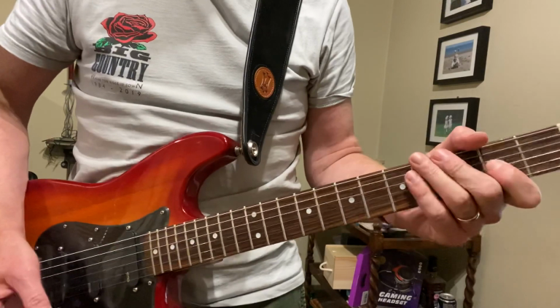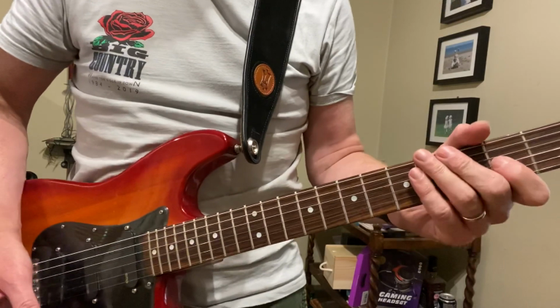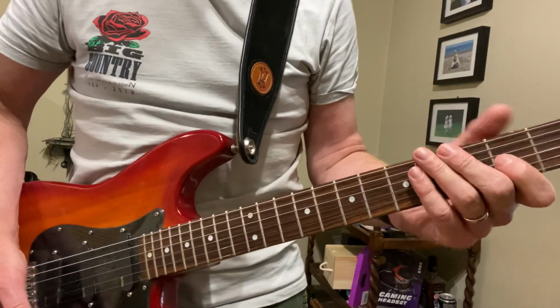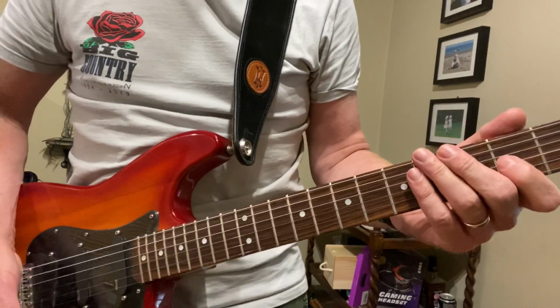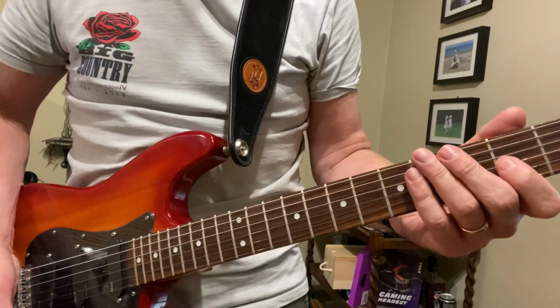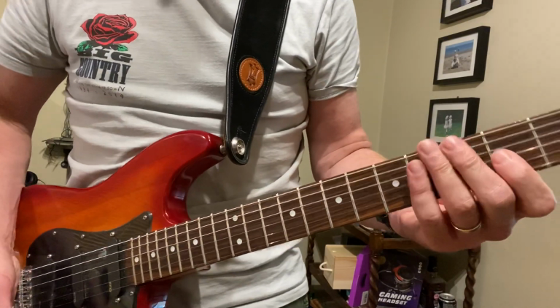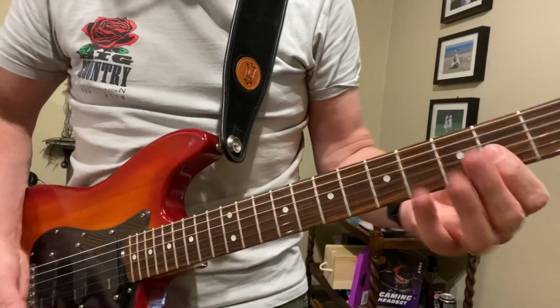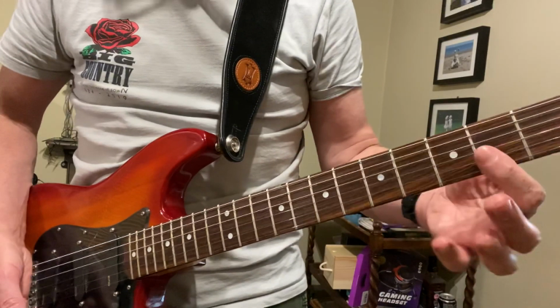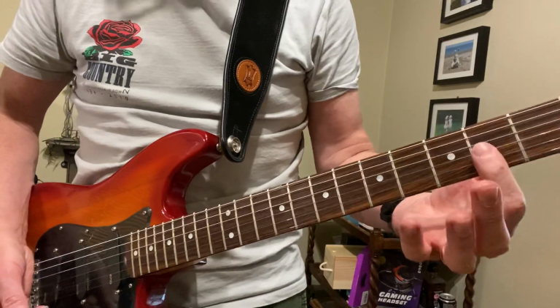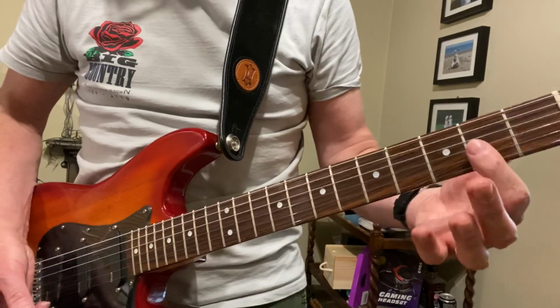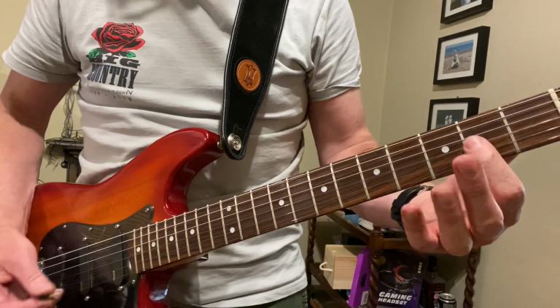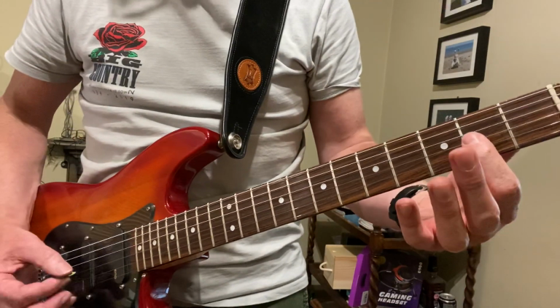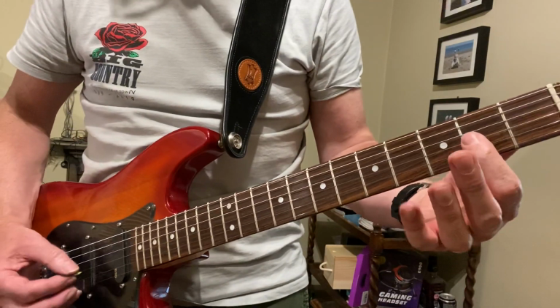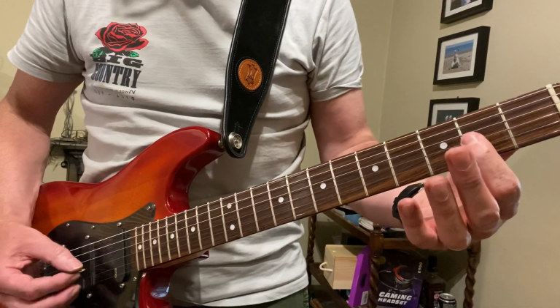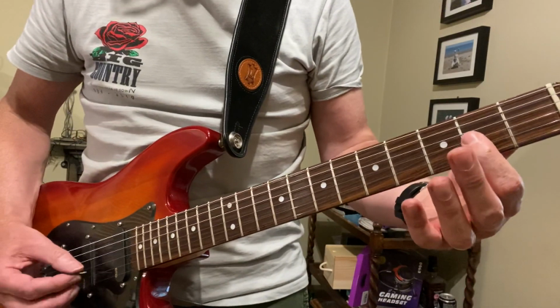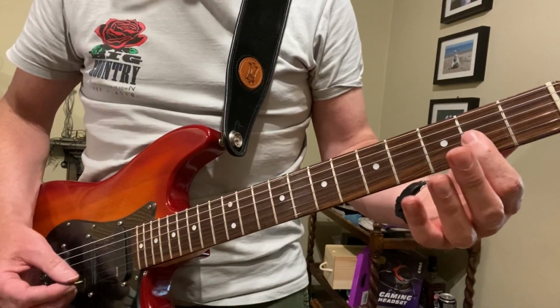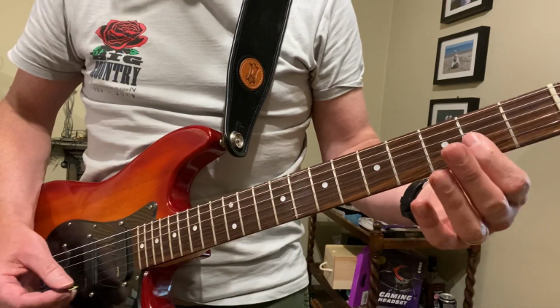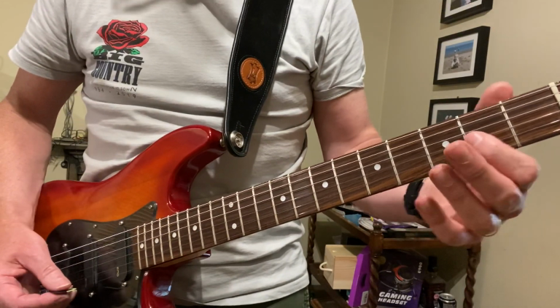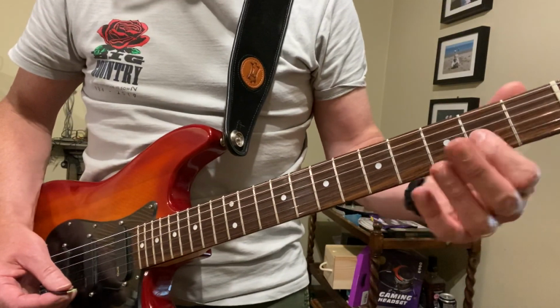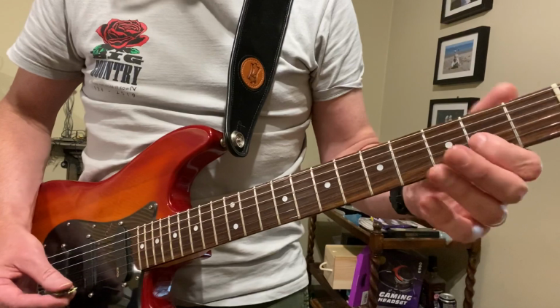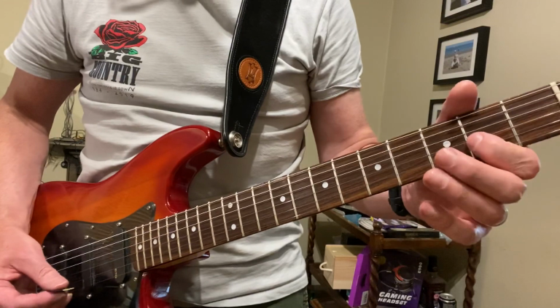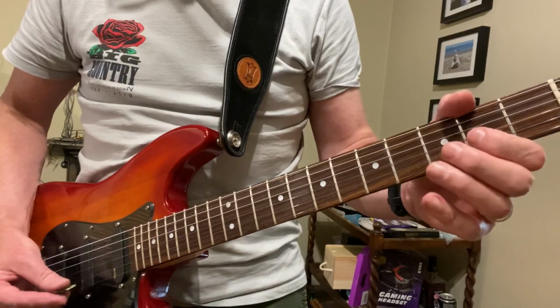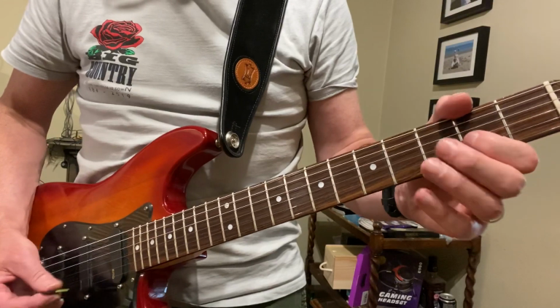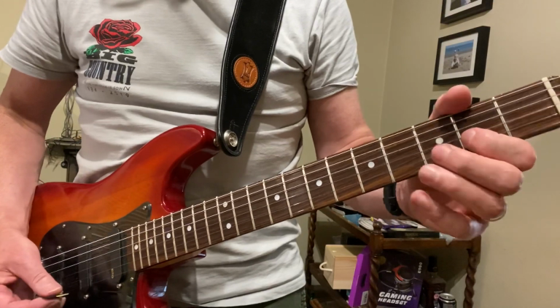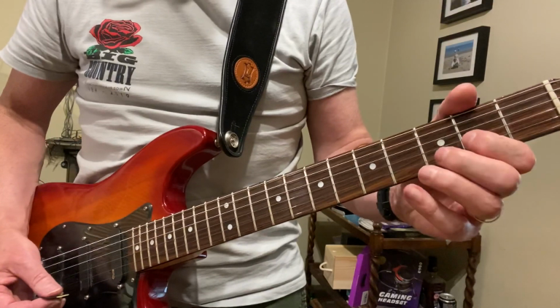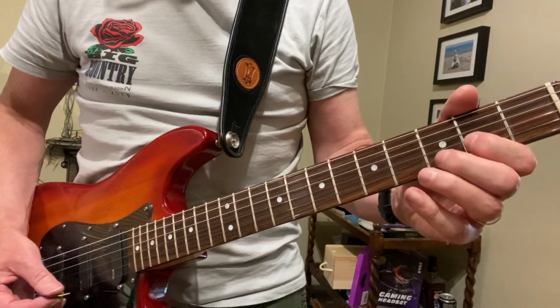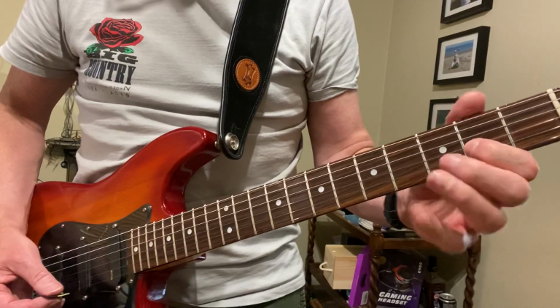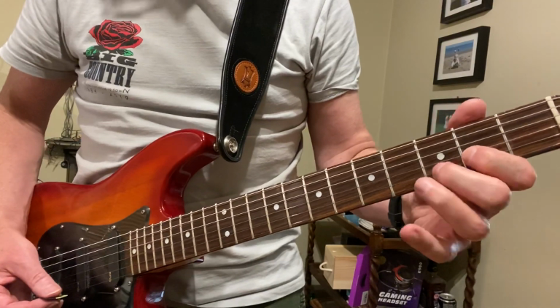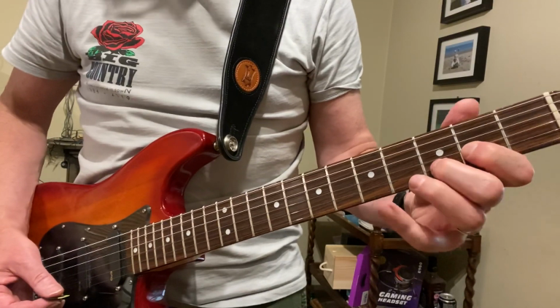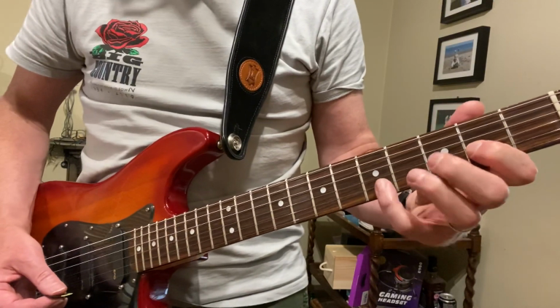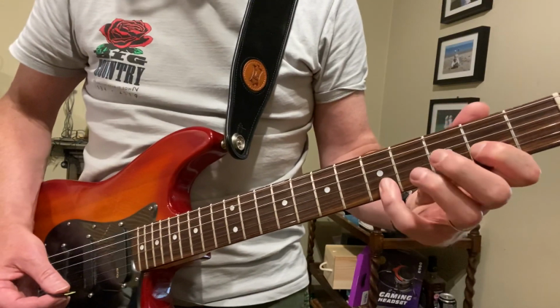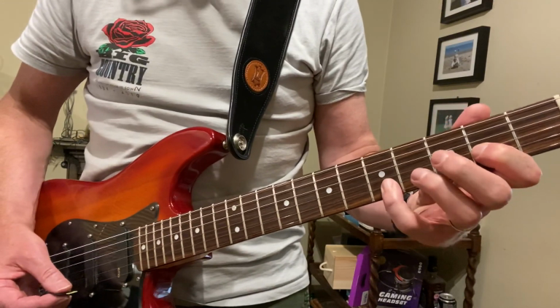It's fairly simple, just two strings - the G and the B string. You're at the second fret, going up to the third fret and the fifth fret.